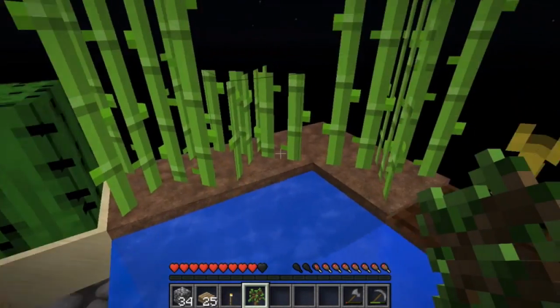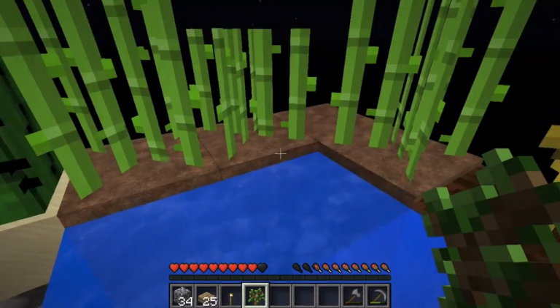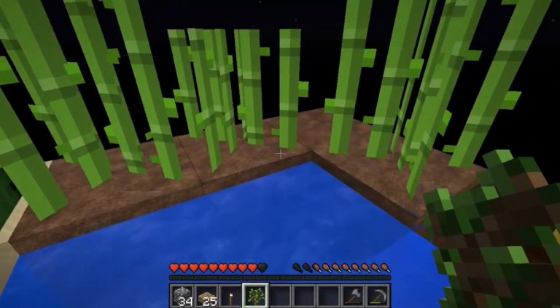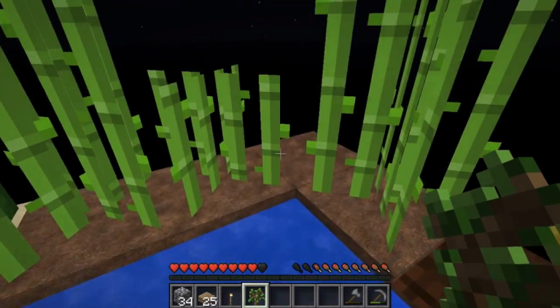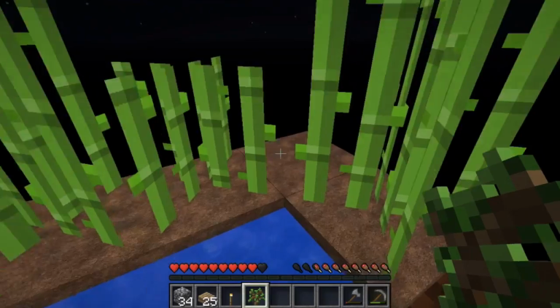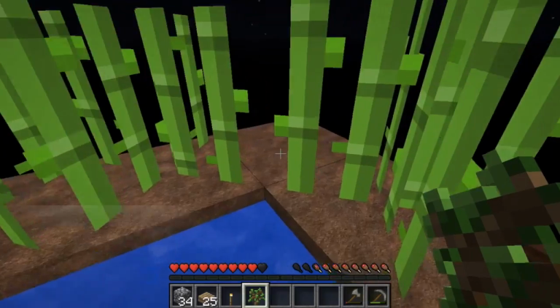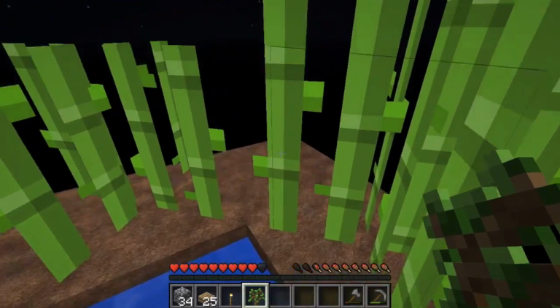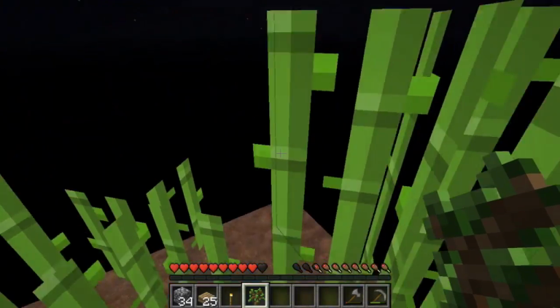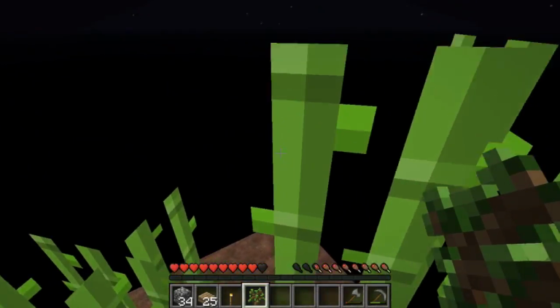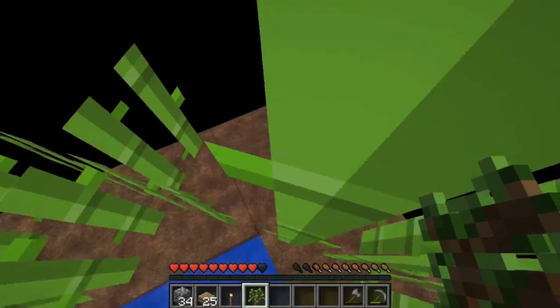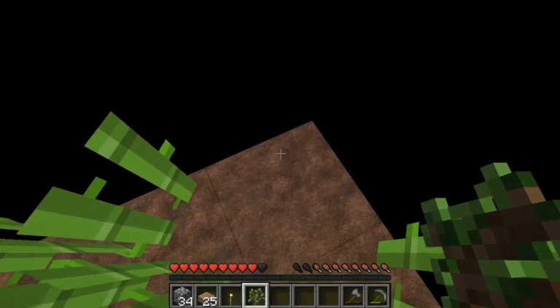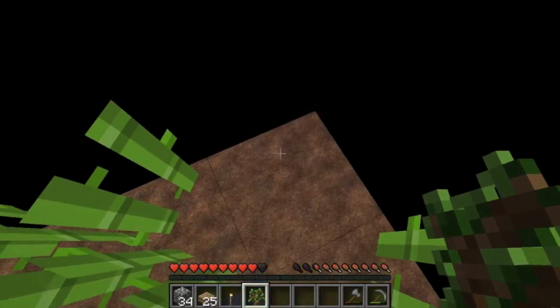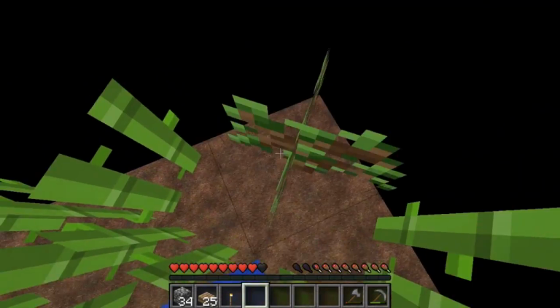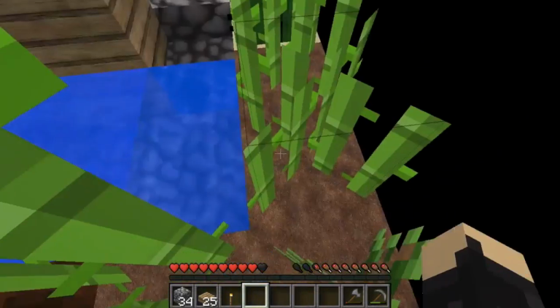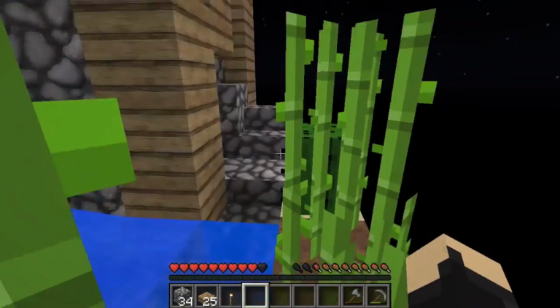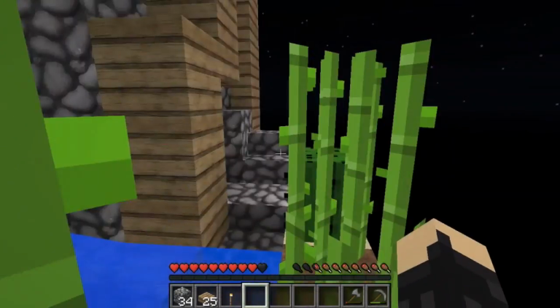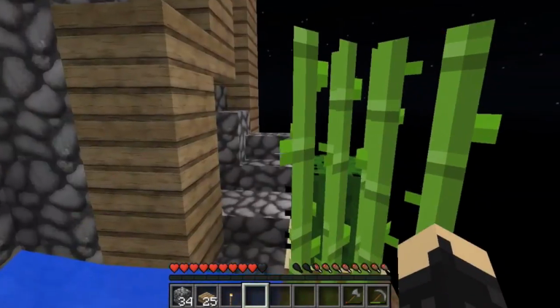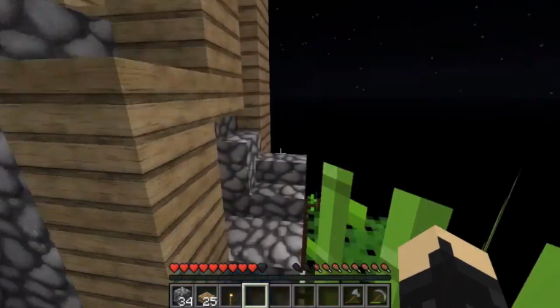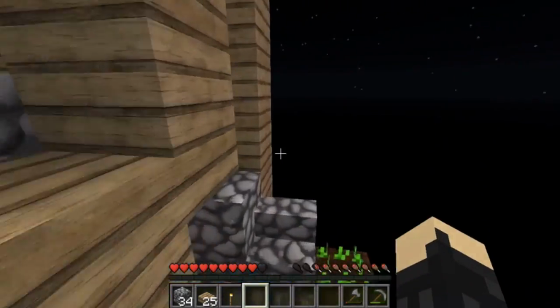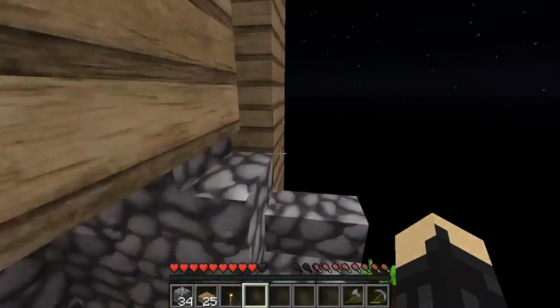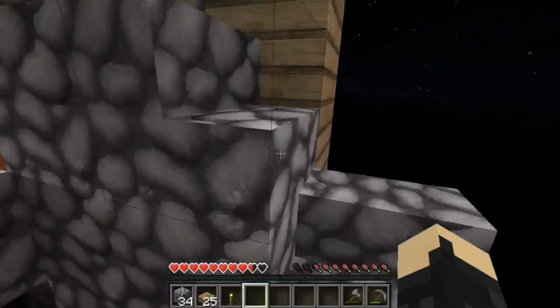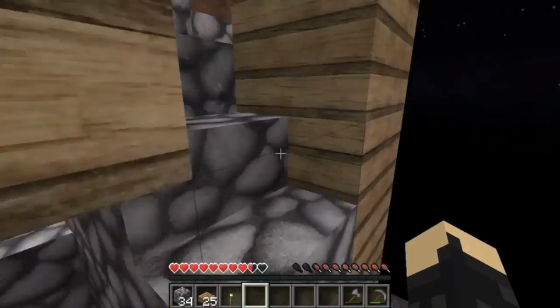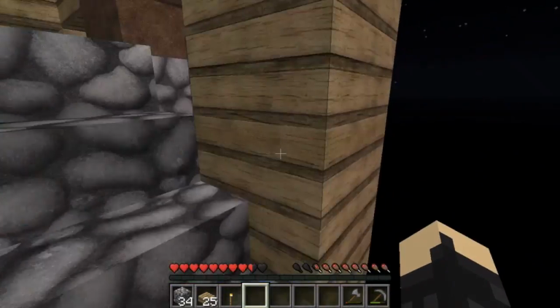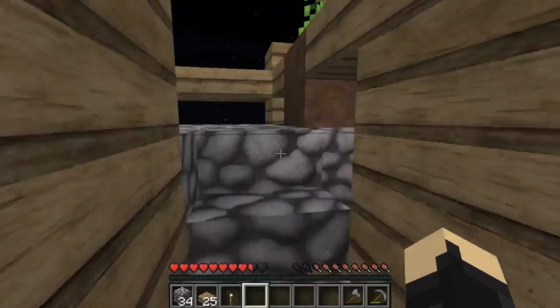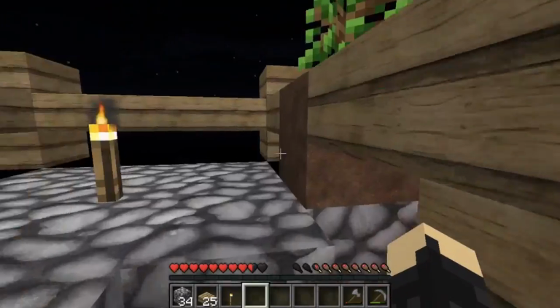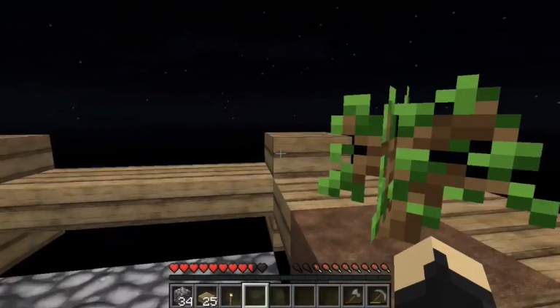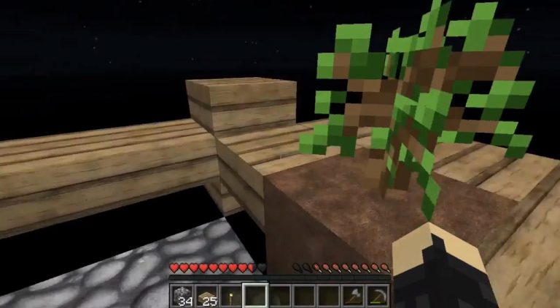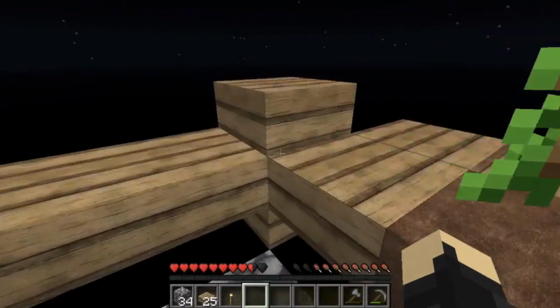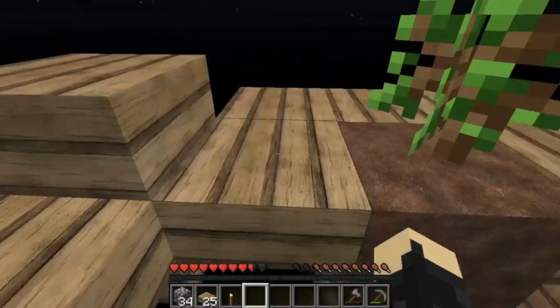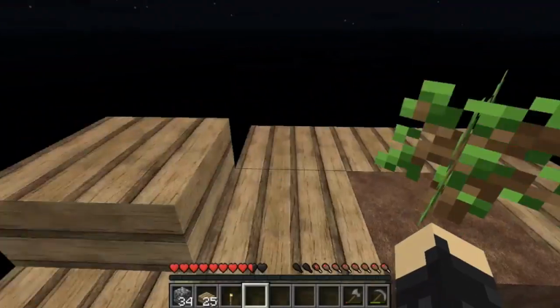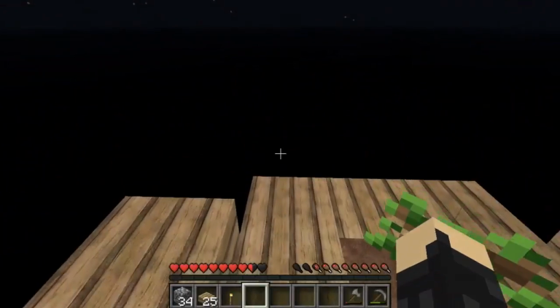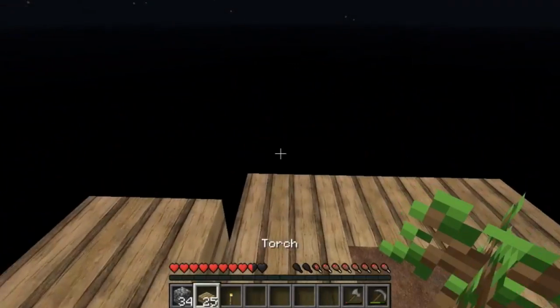So that we can get mob drops and stuff, but so that it's not, like, creepers on the island that blow everything up.